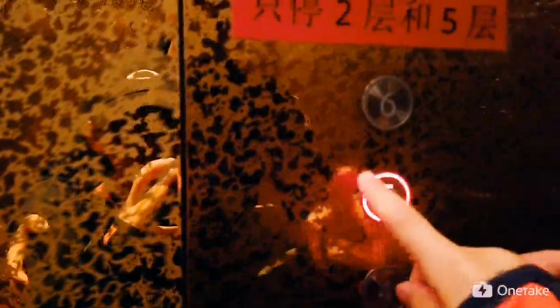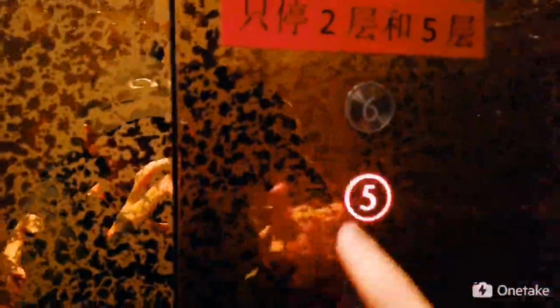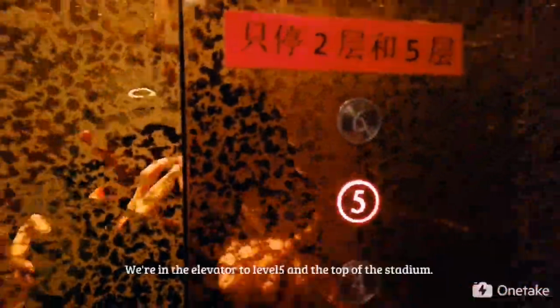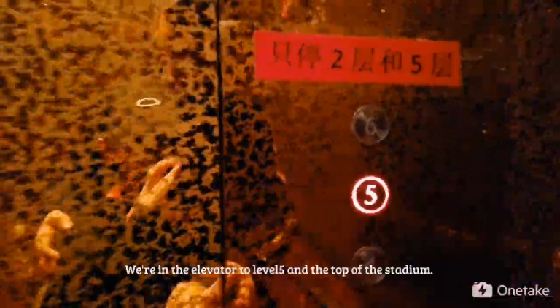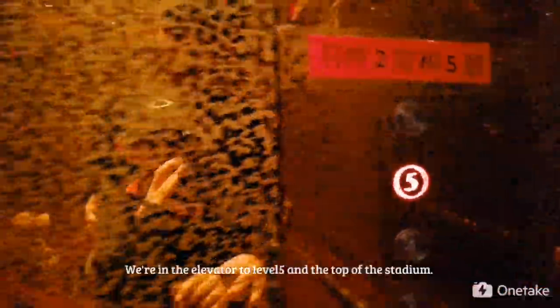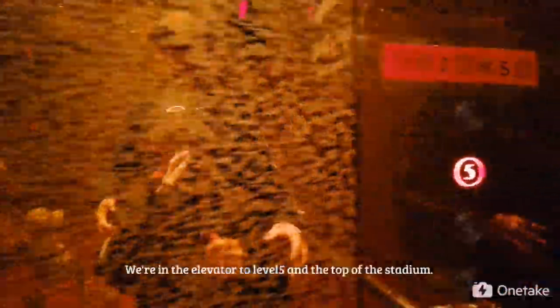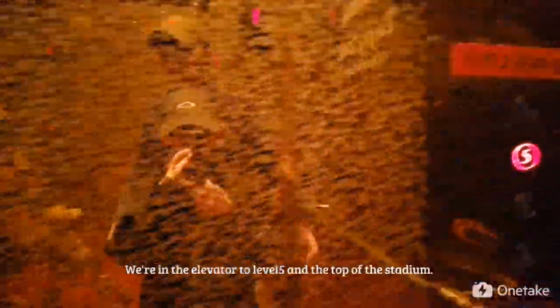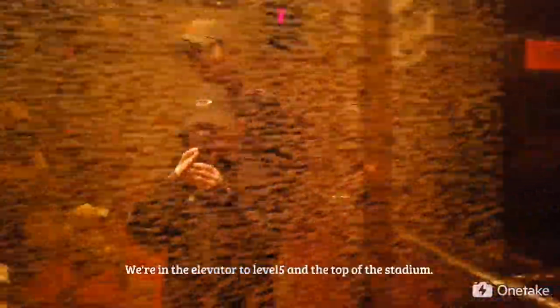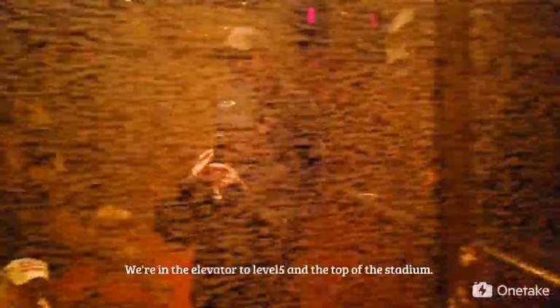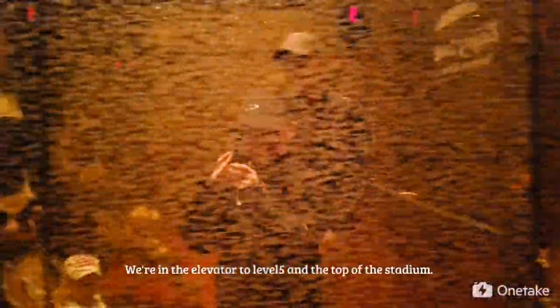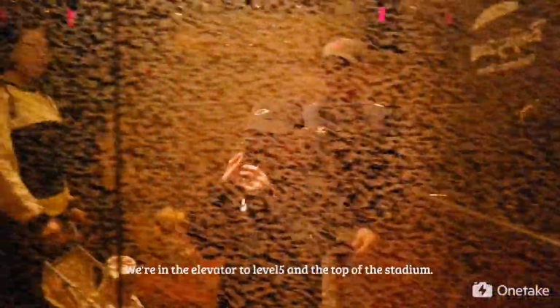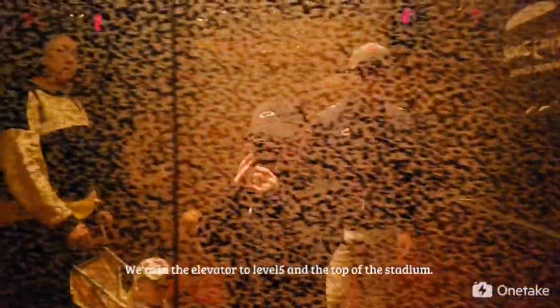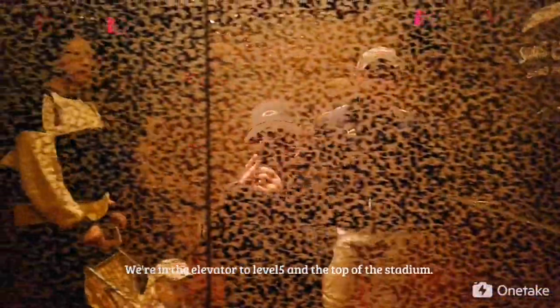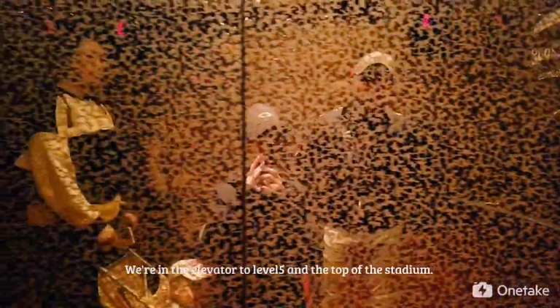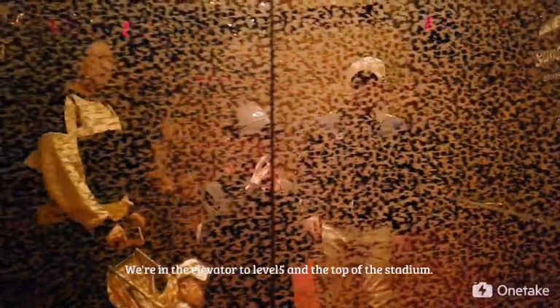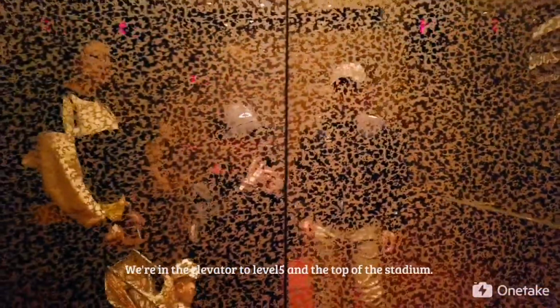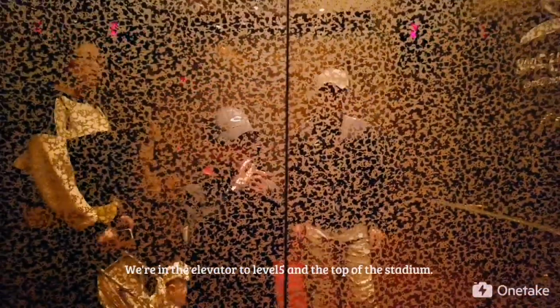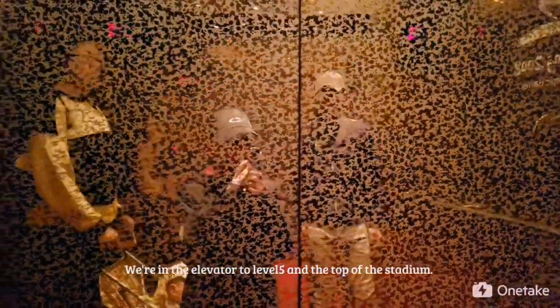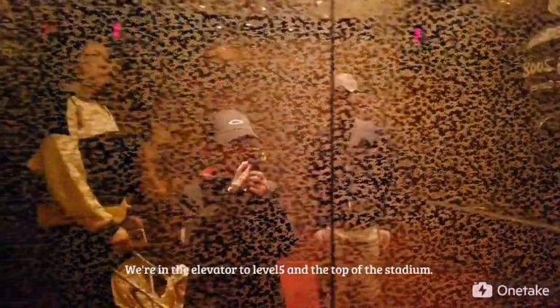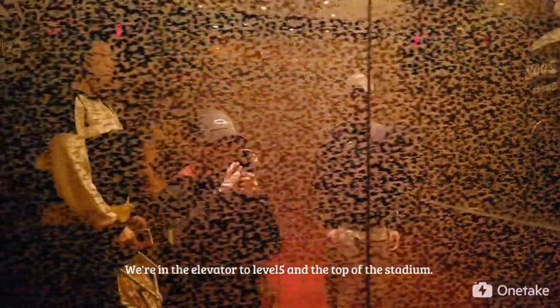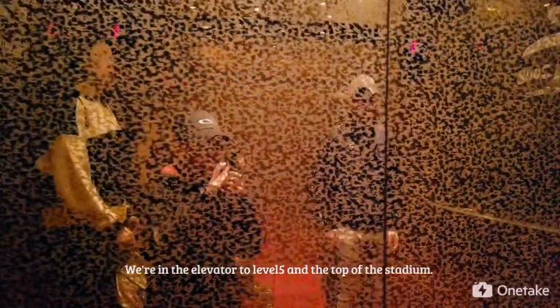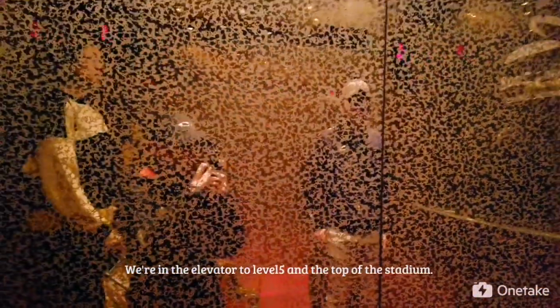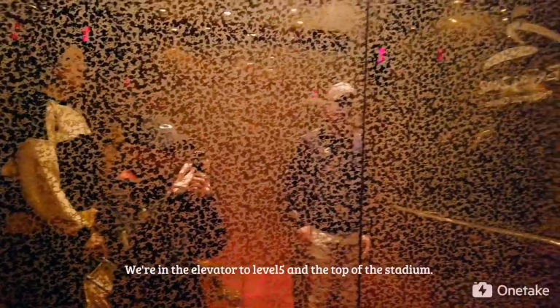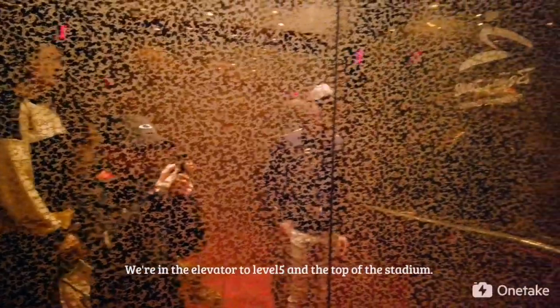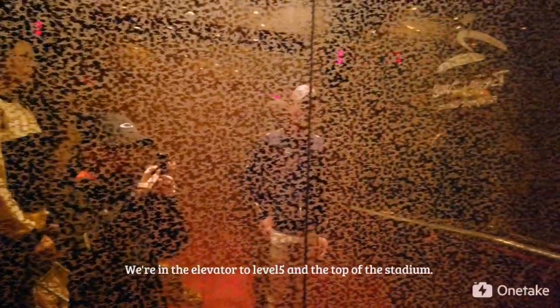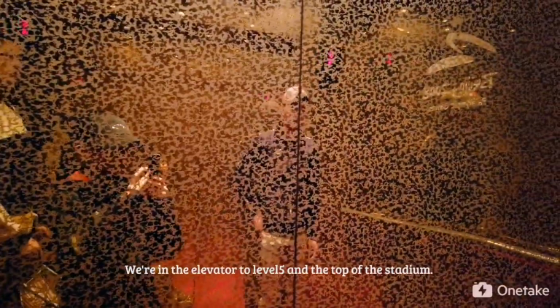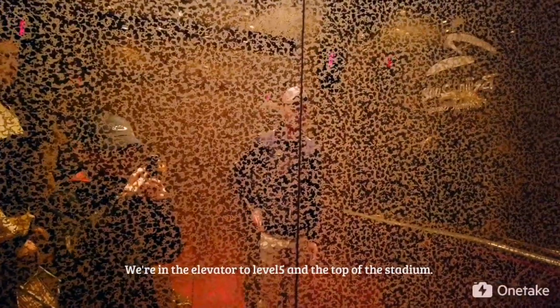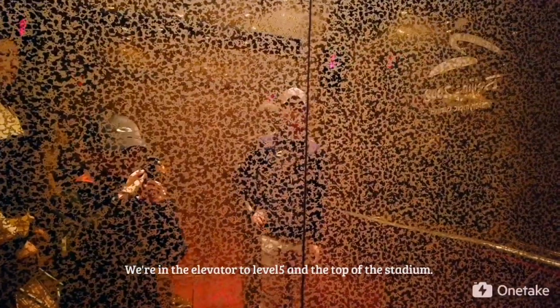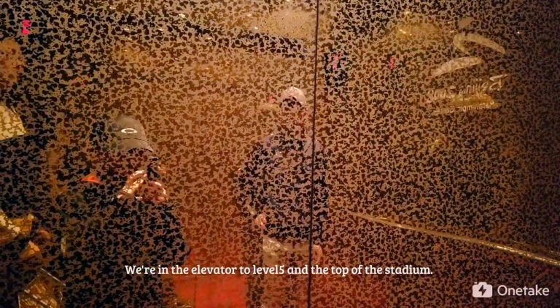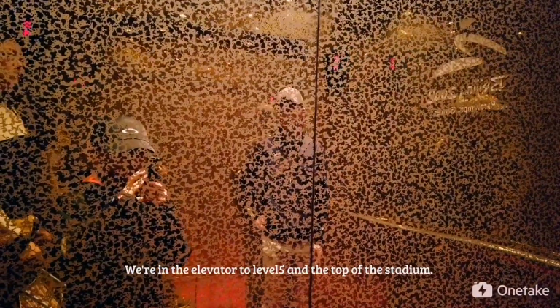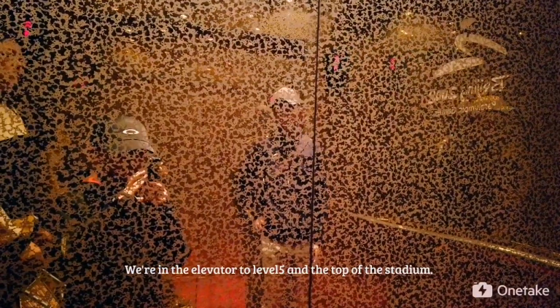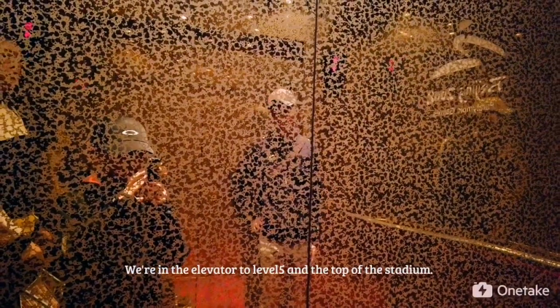We're in the elevator to level 5 and the top of the stadium.